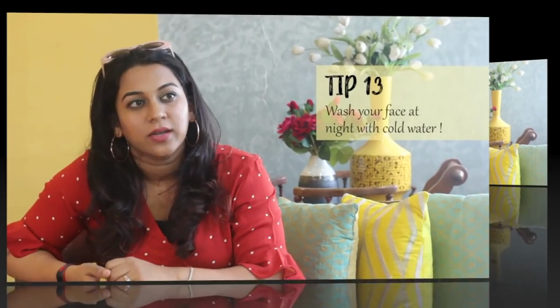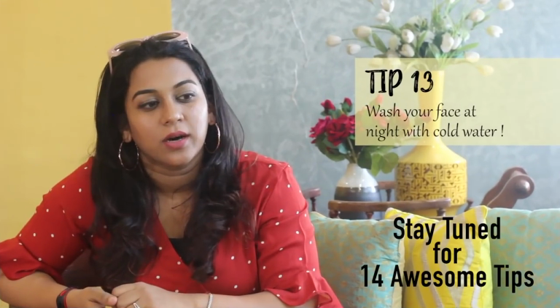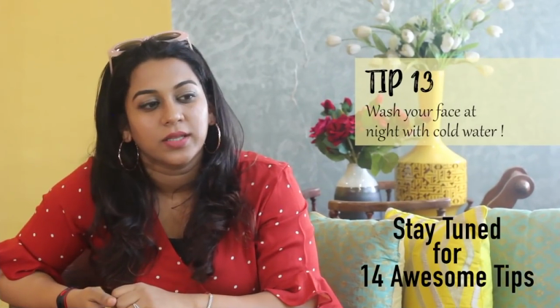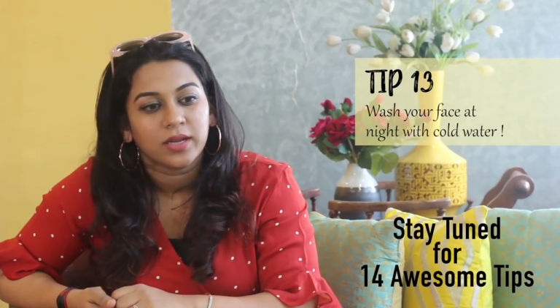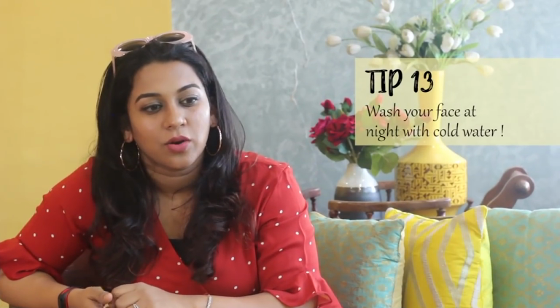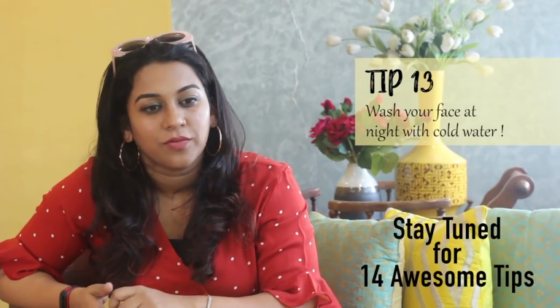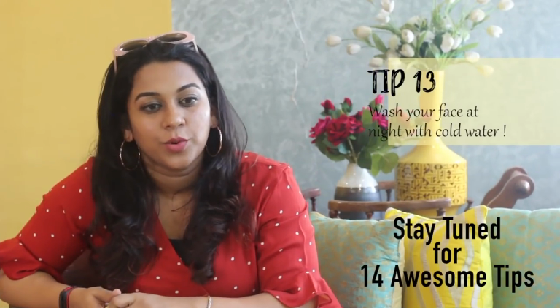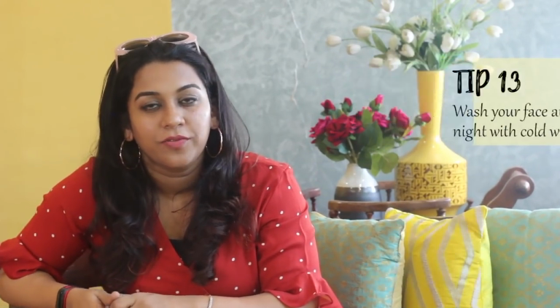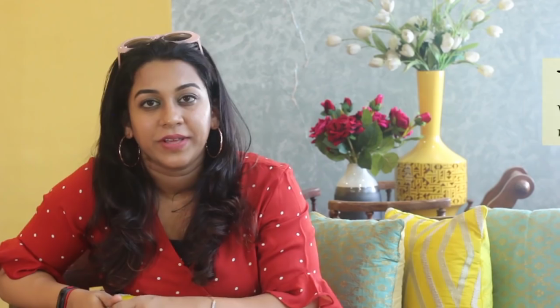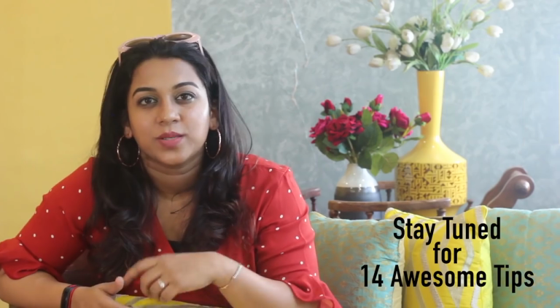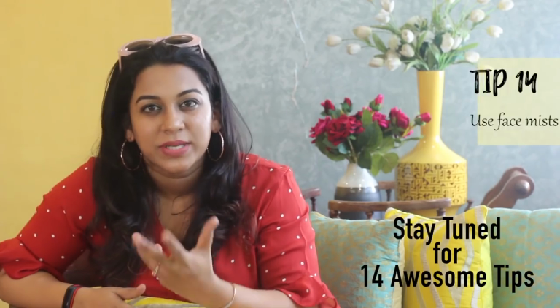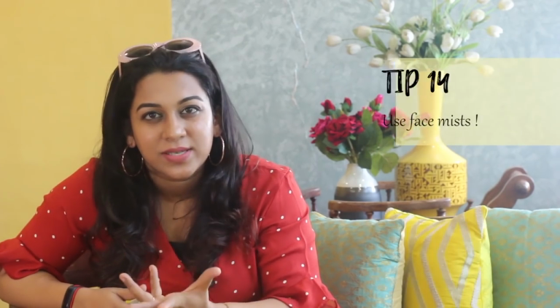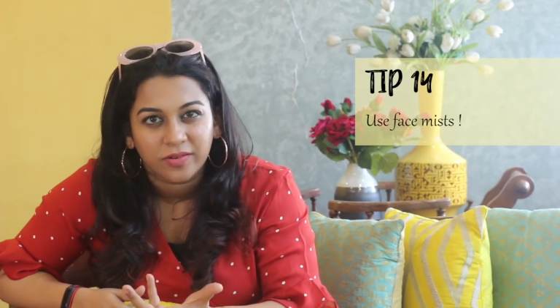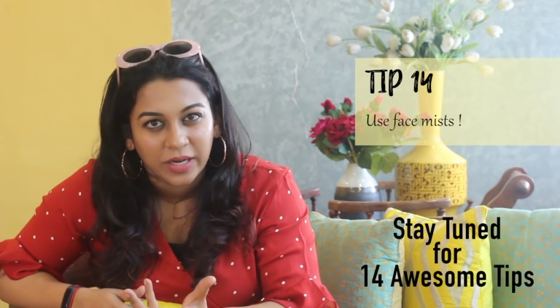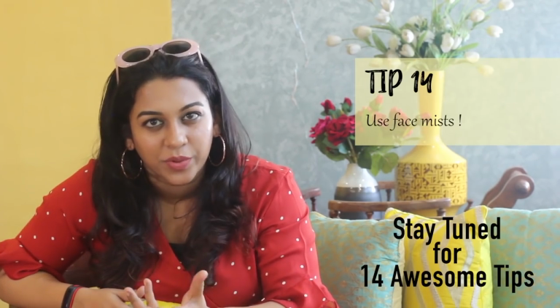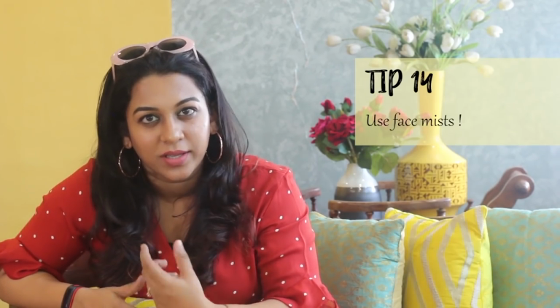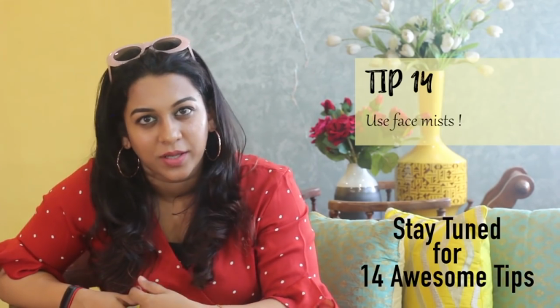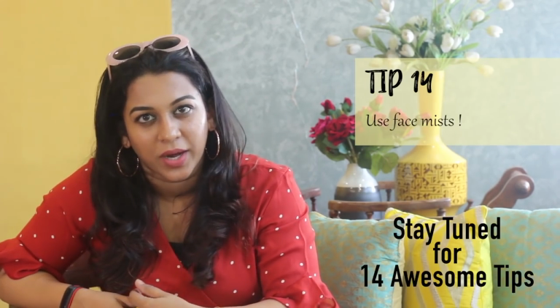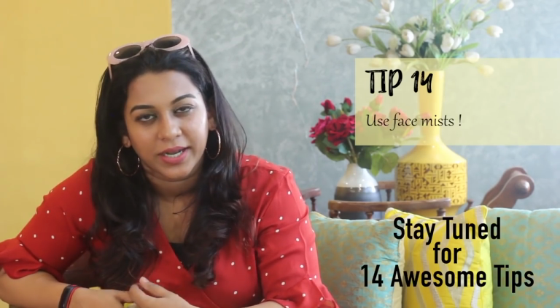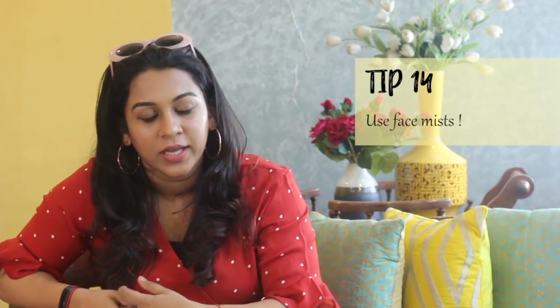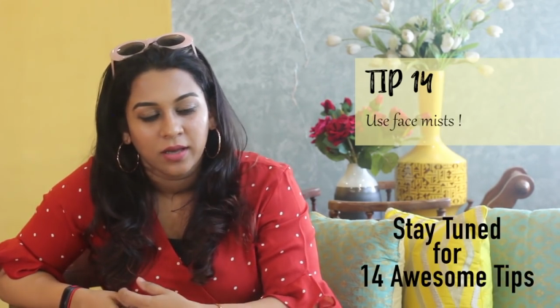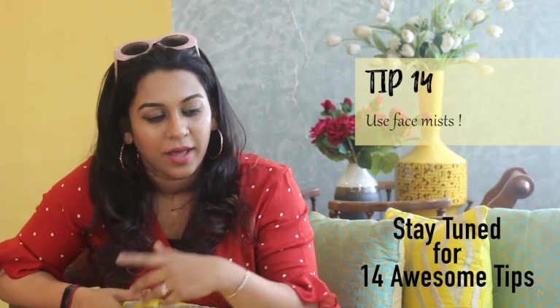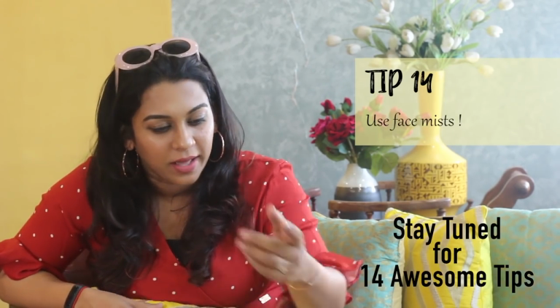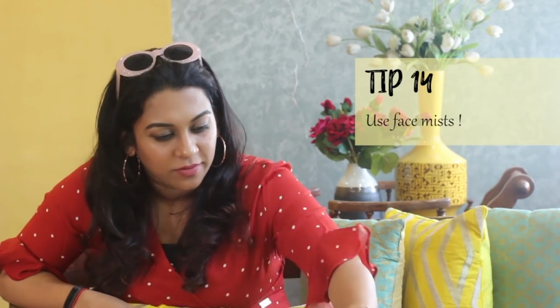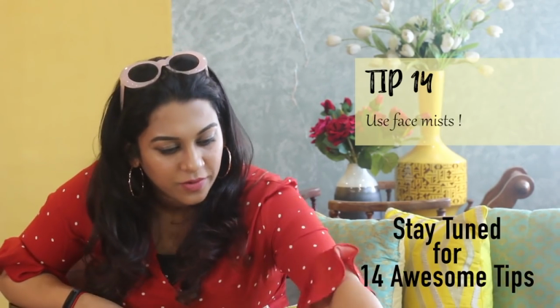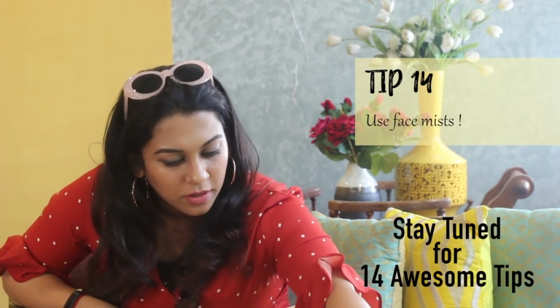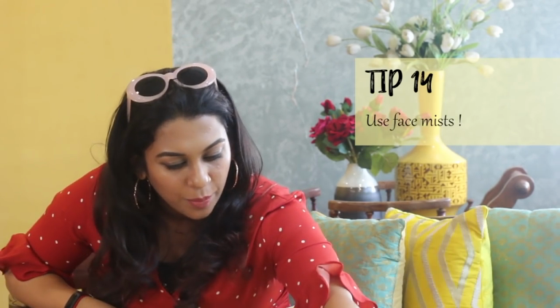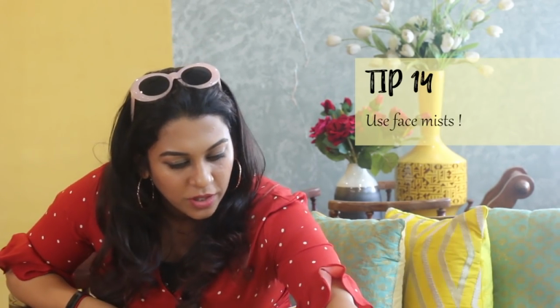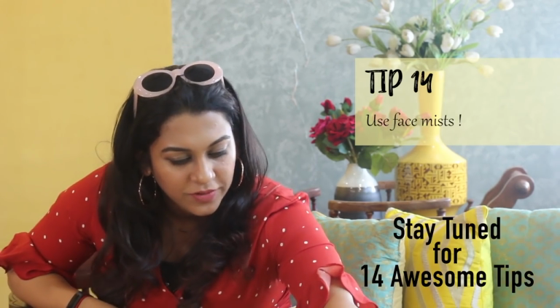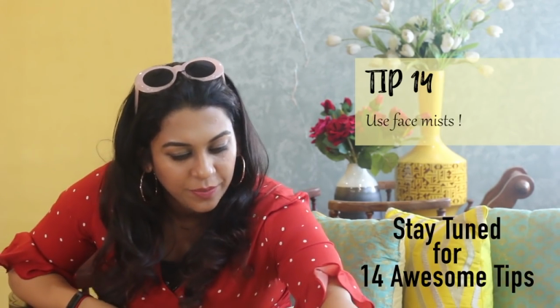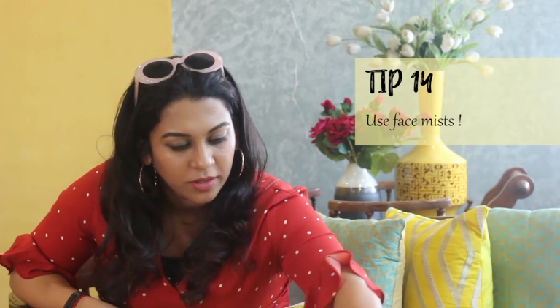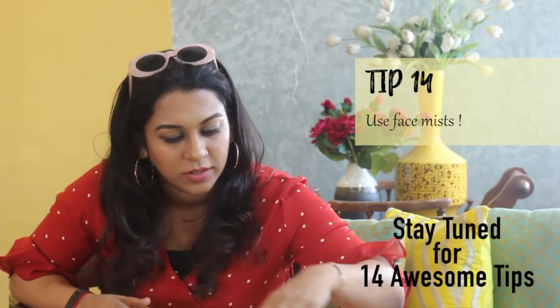There are a lot of good face mists available in the market. I have a couple of them here.